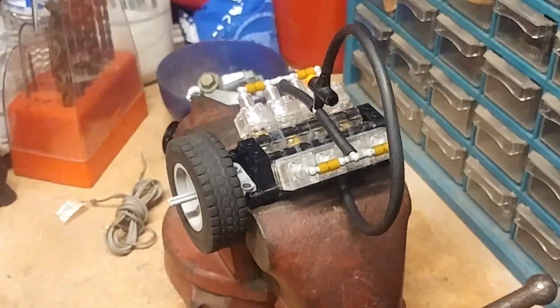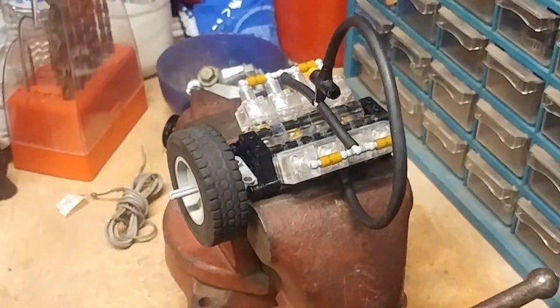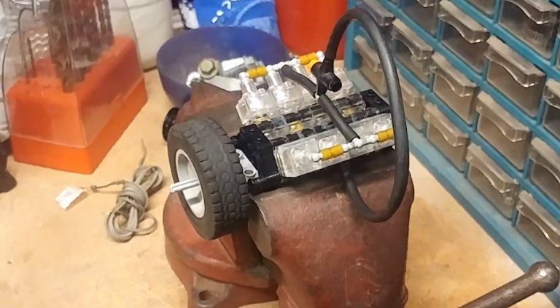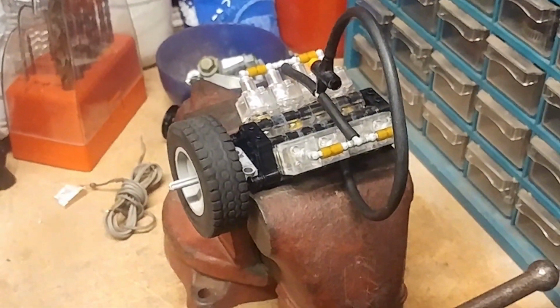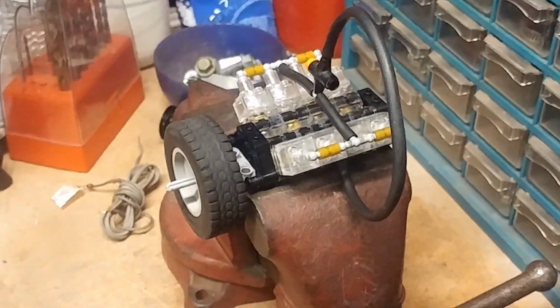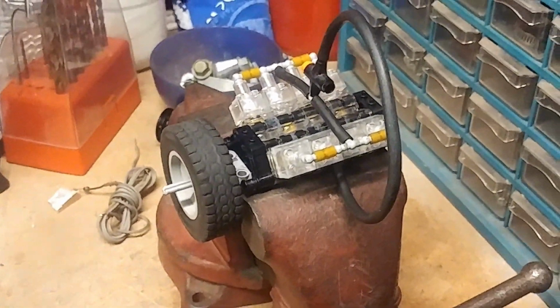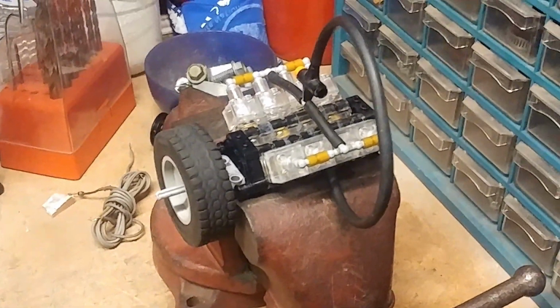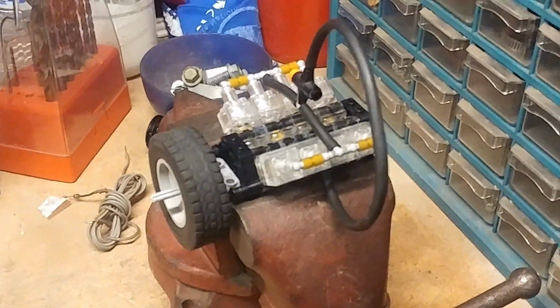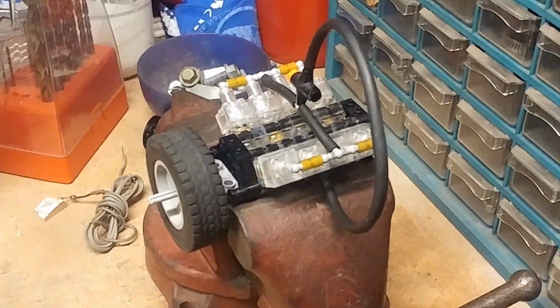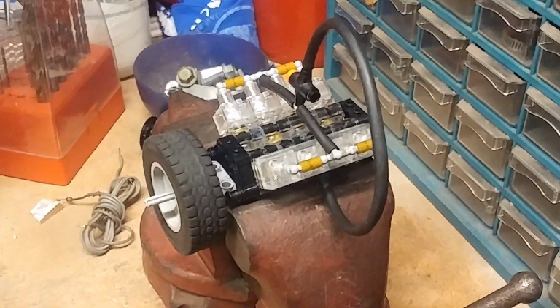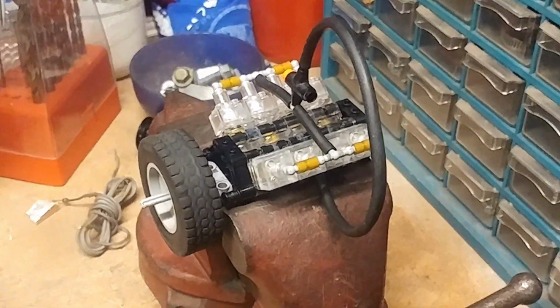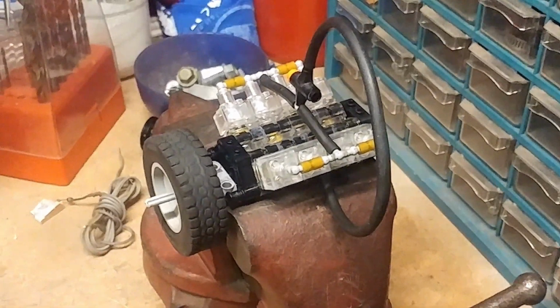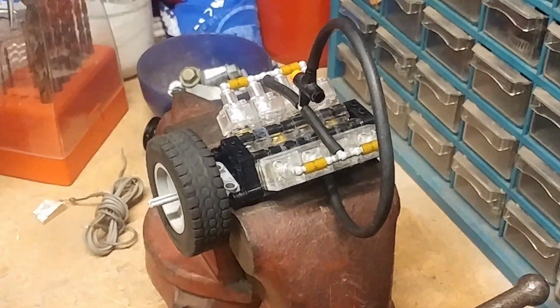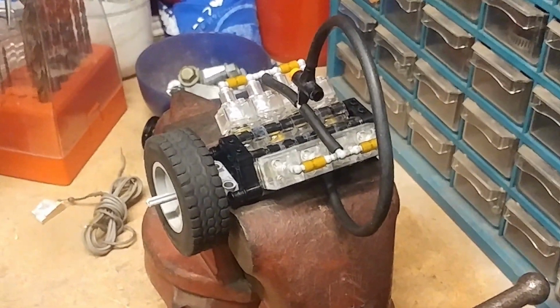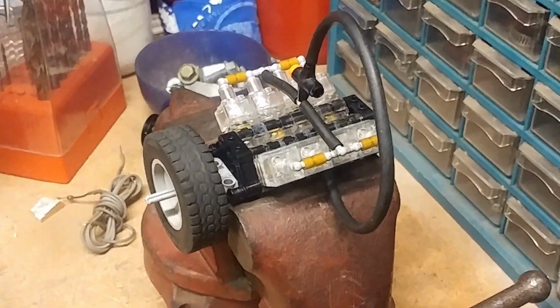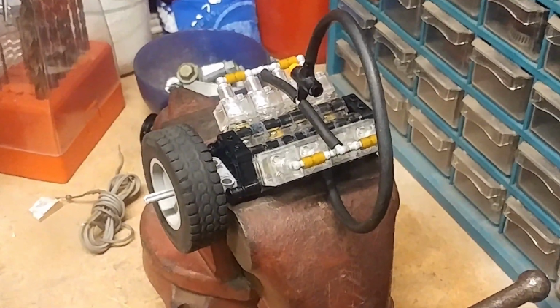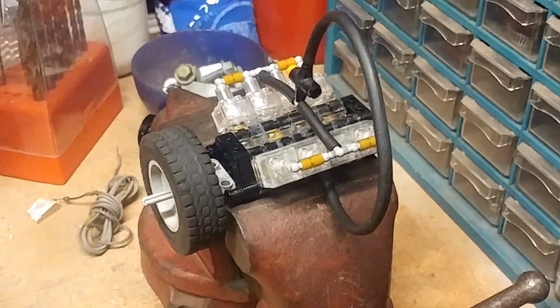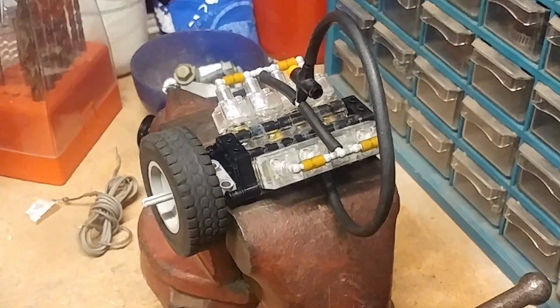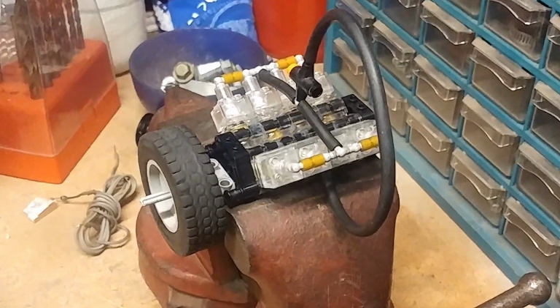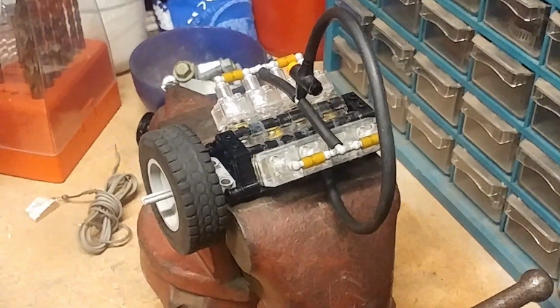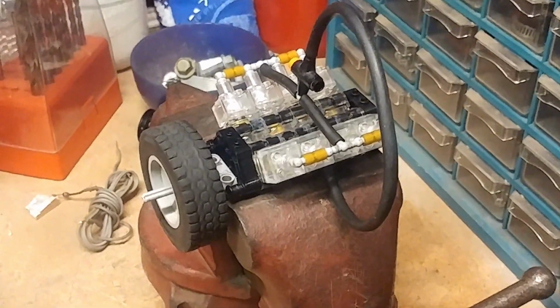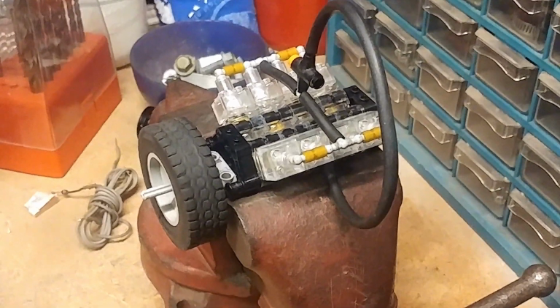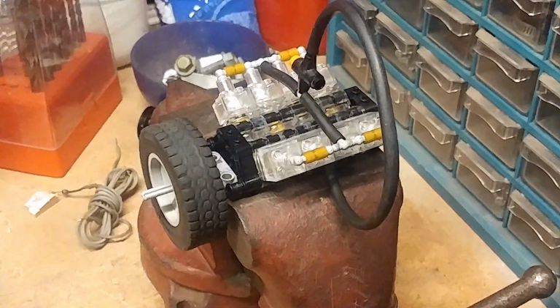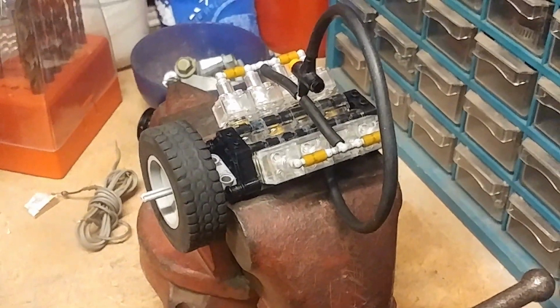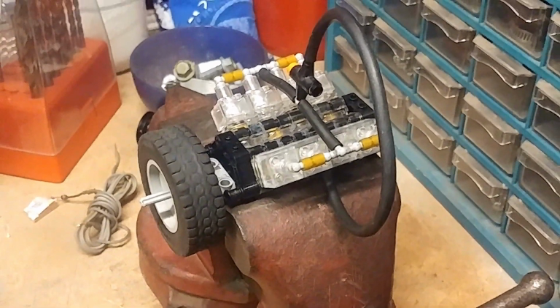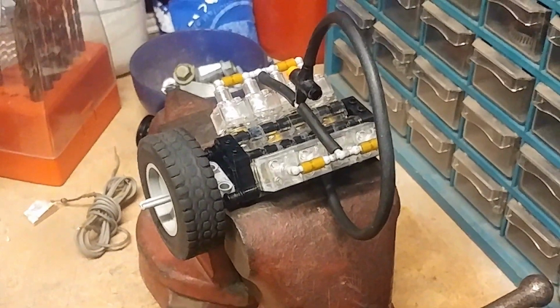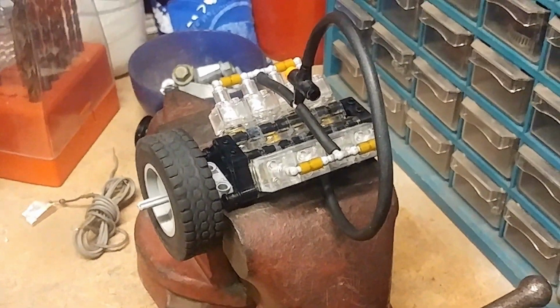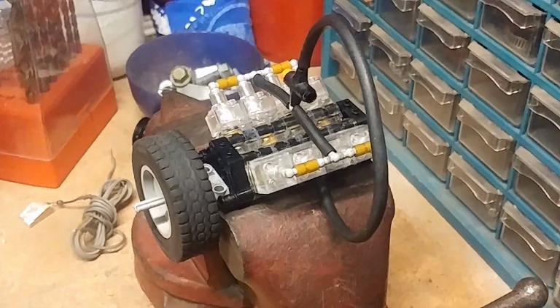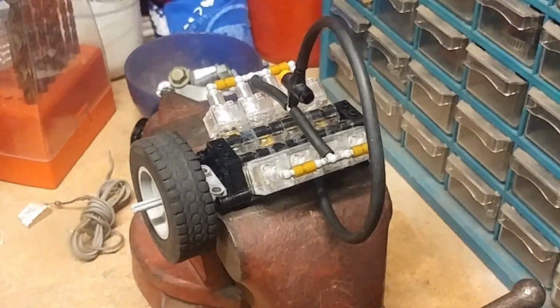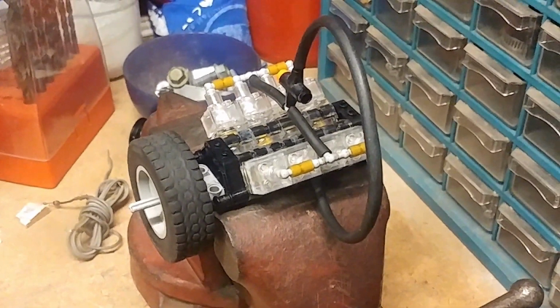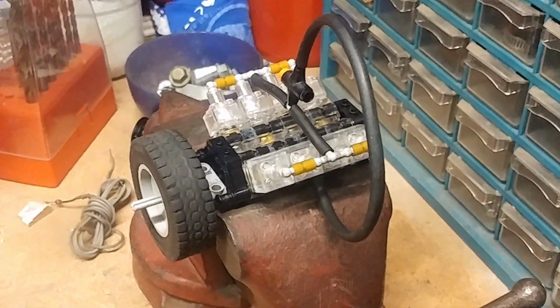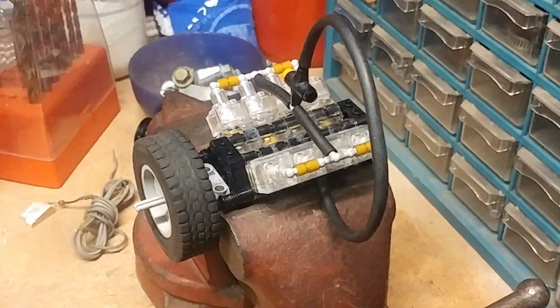Lego Nematic V8. All clear plastic. Running pretty good.